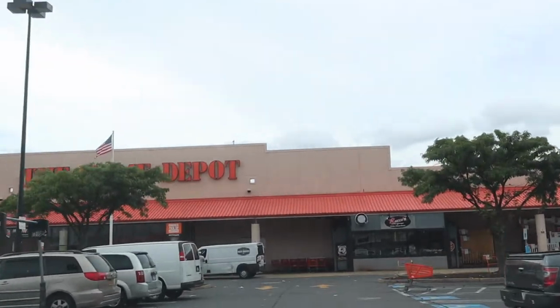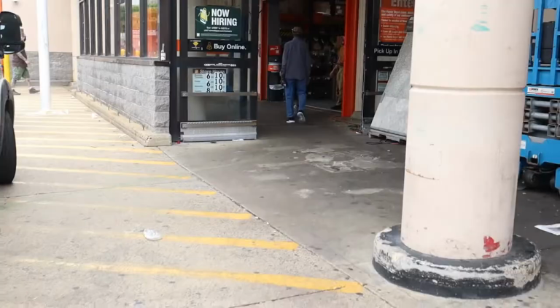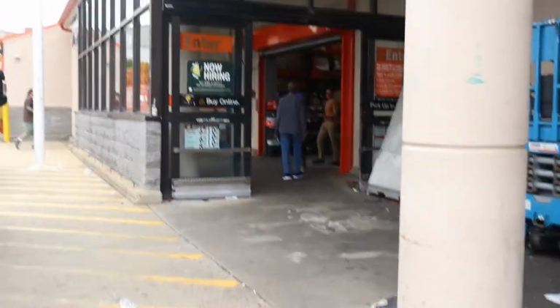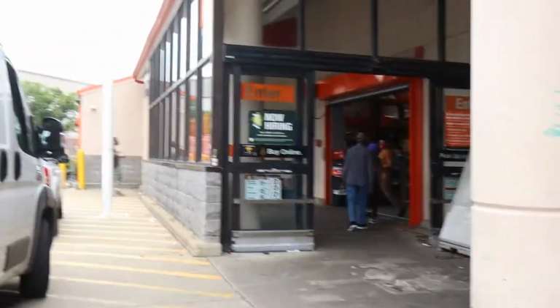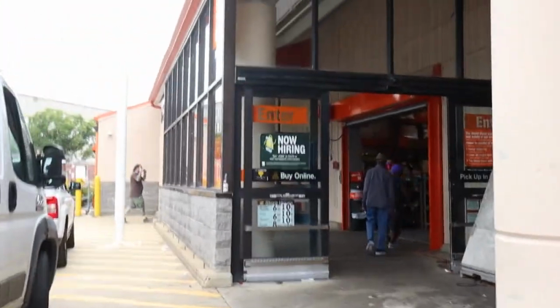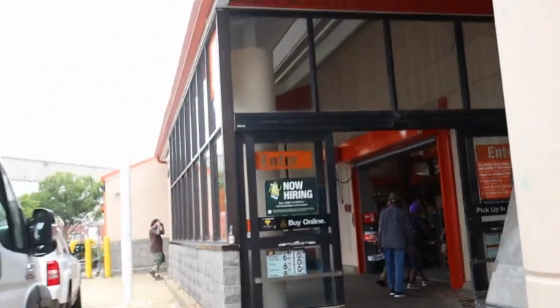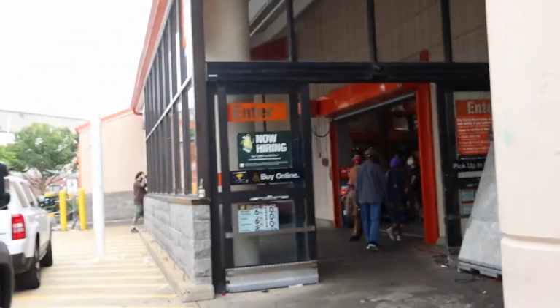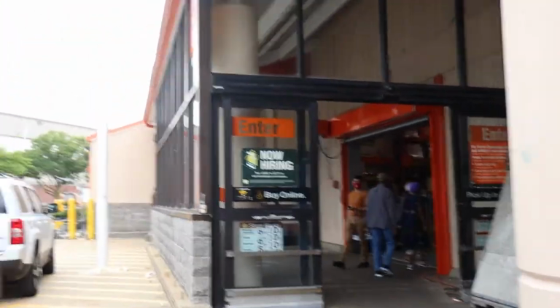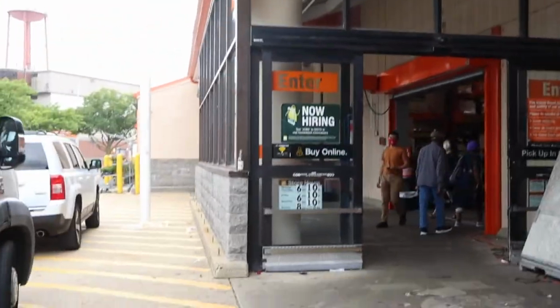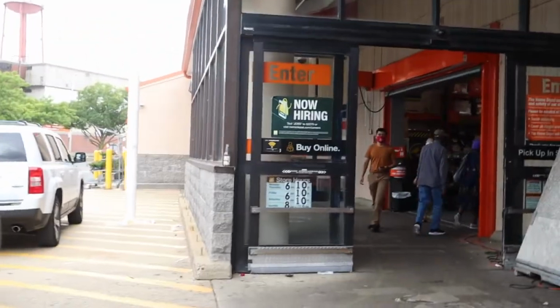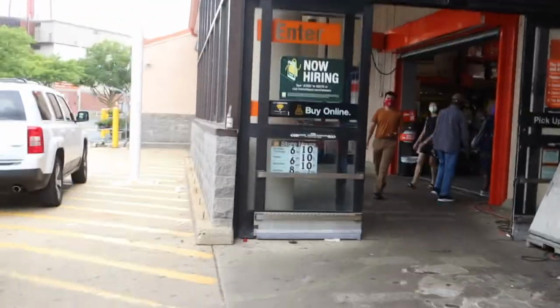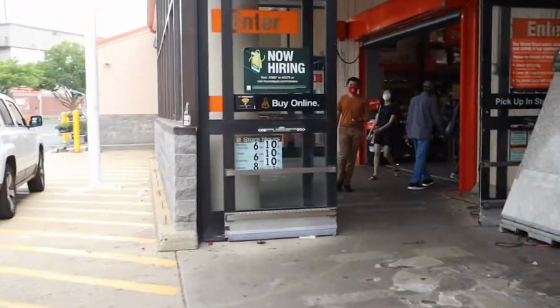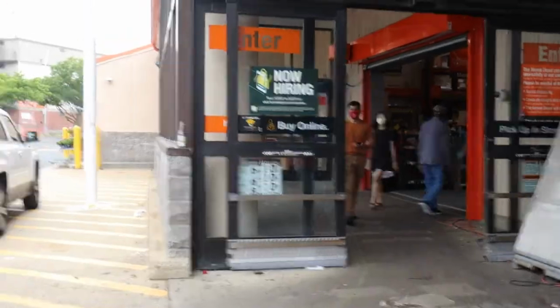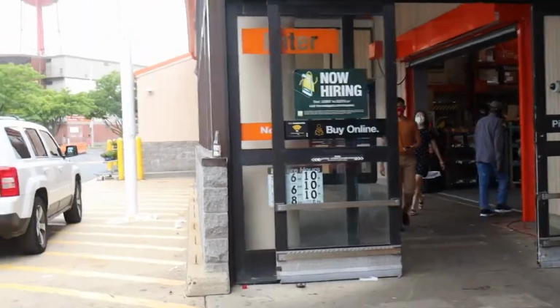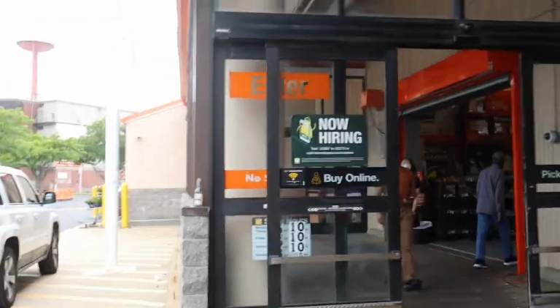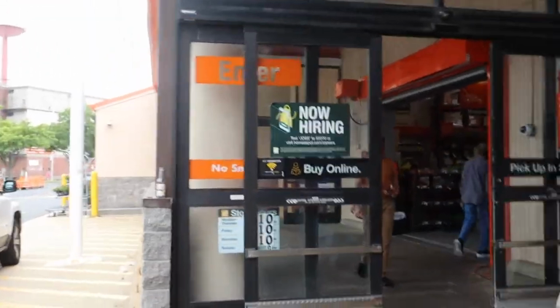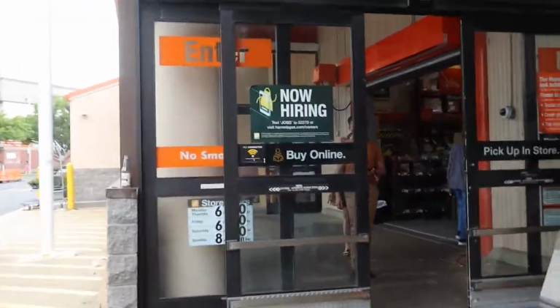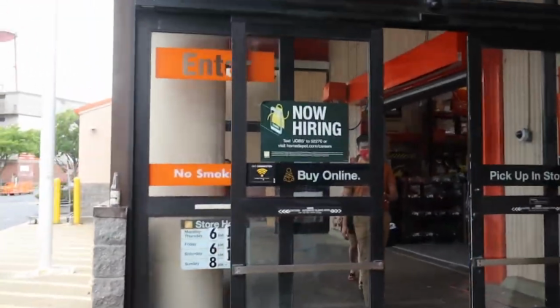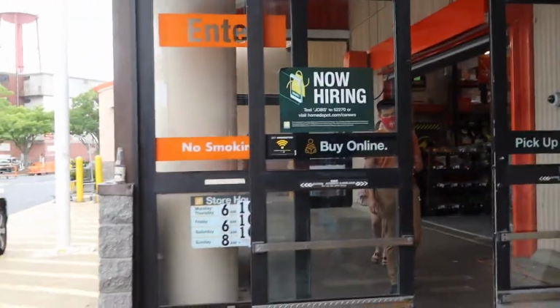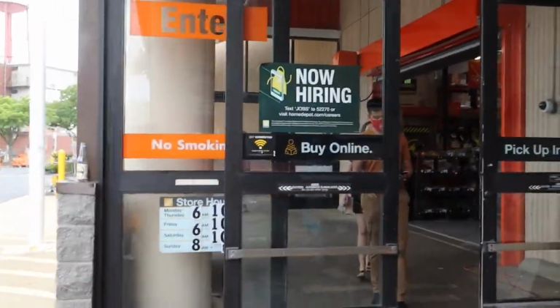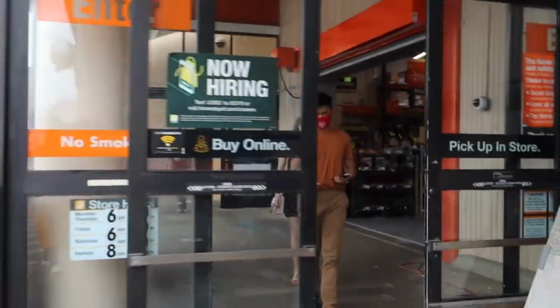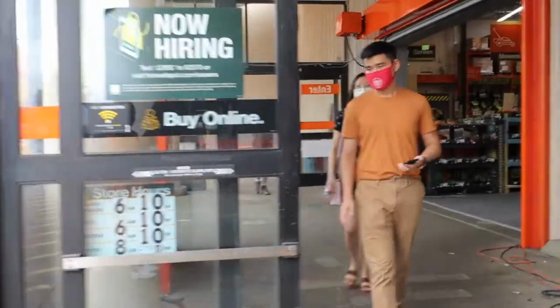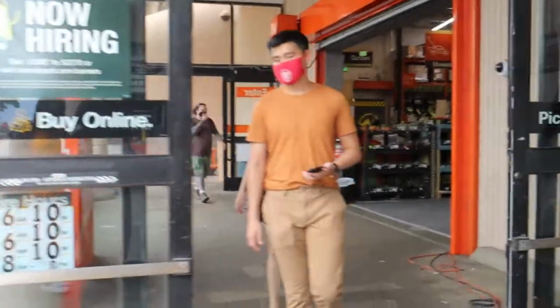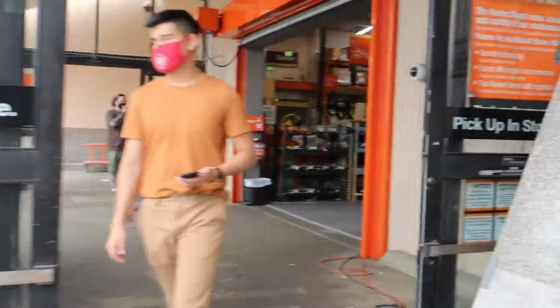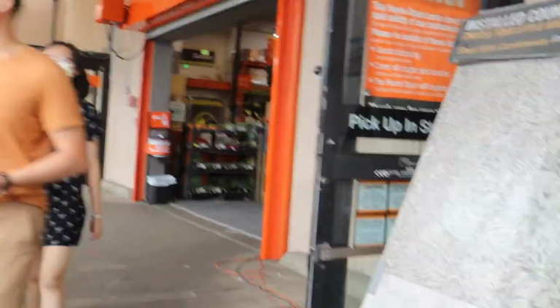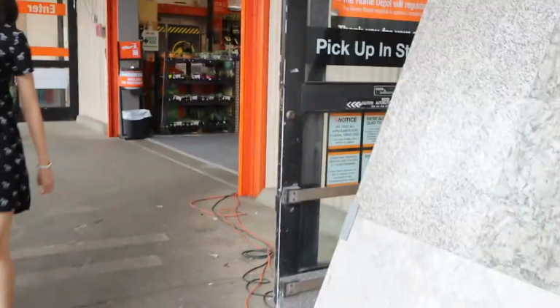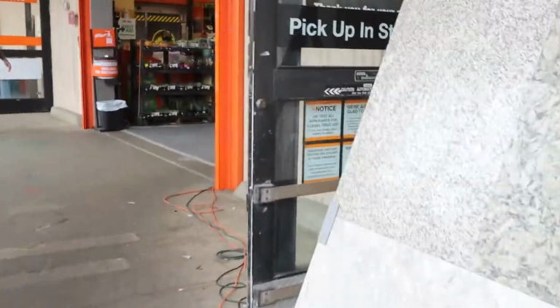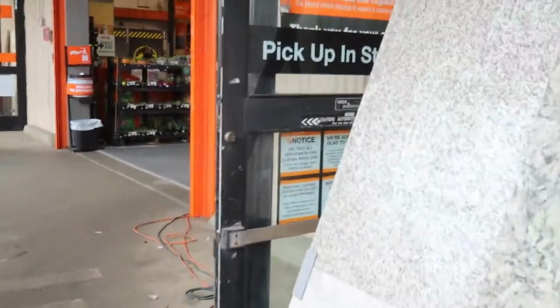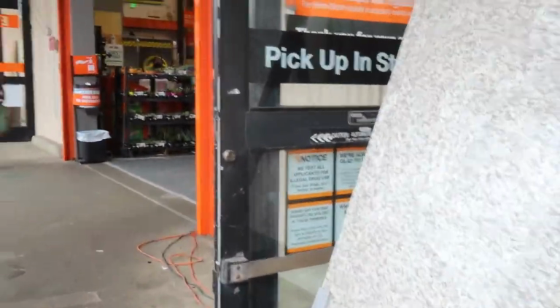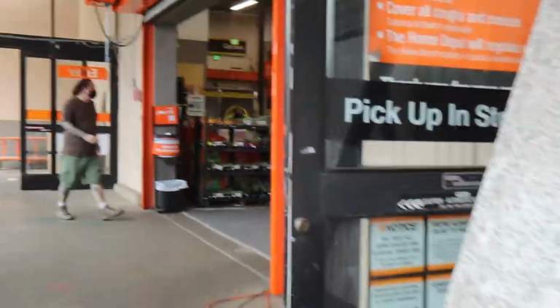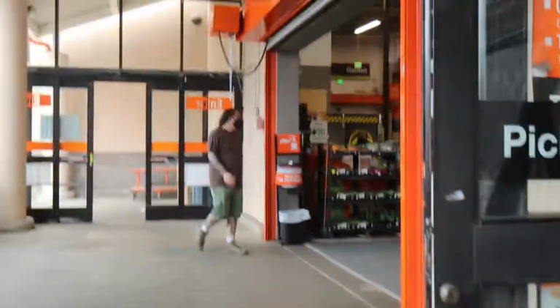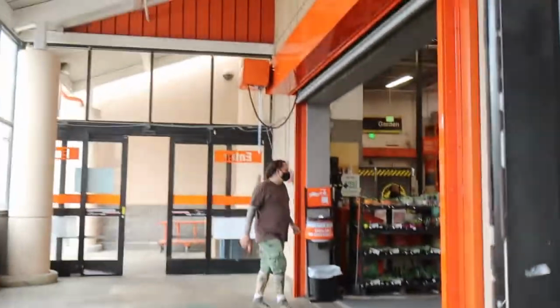We're on our way into Home Depot to go see if they have the peel-and-stick tile that we could not find at Lowe's.